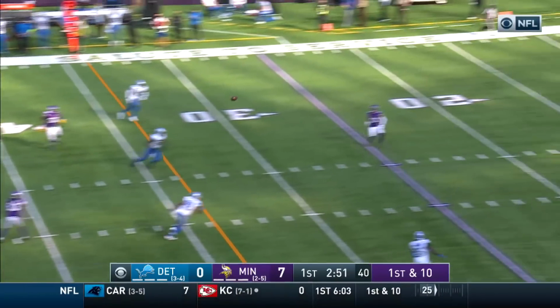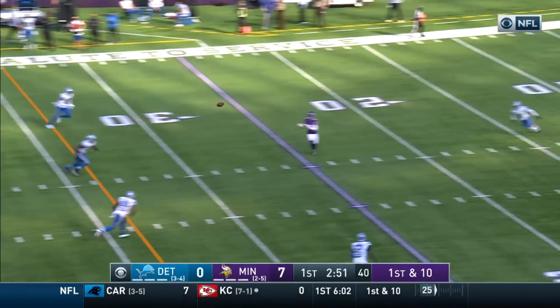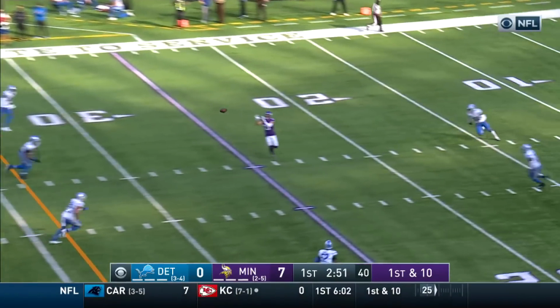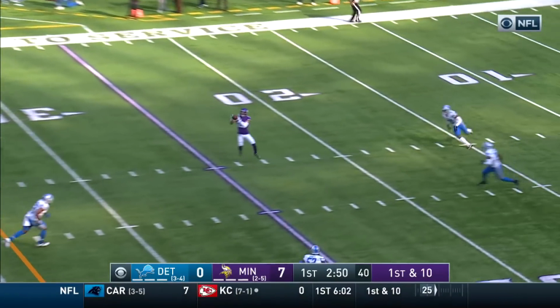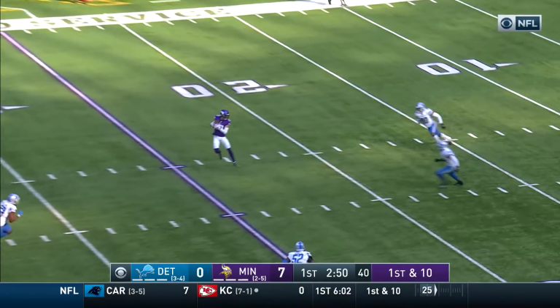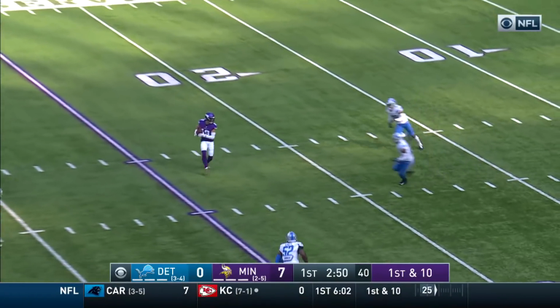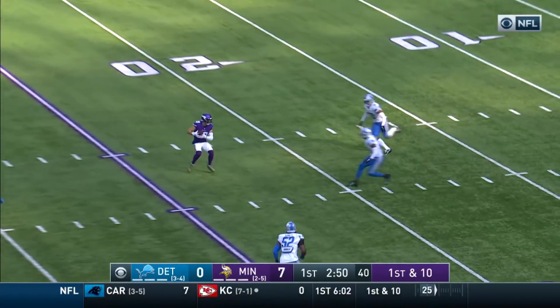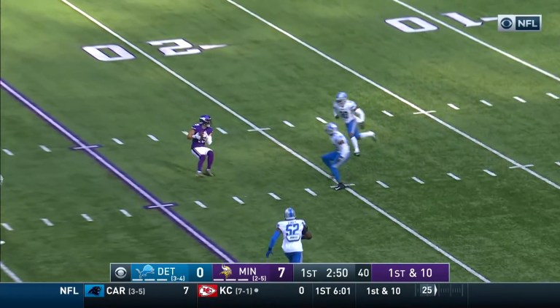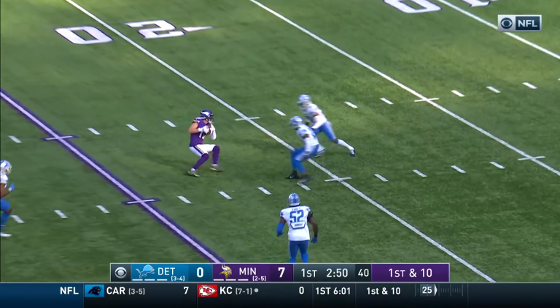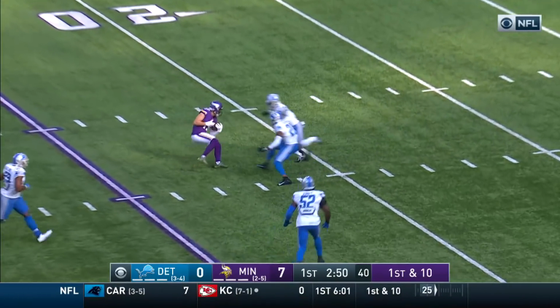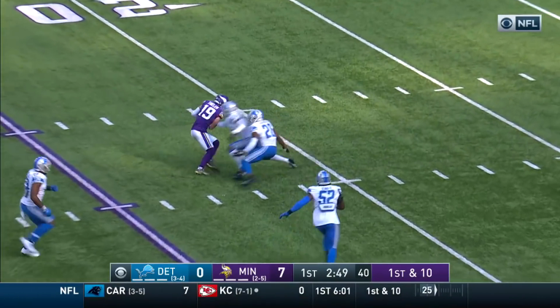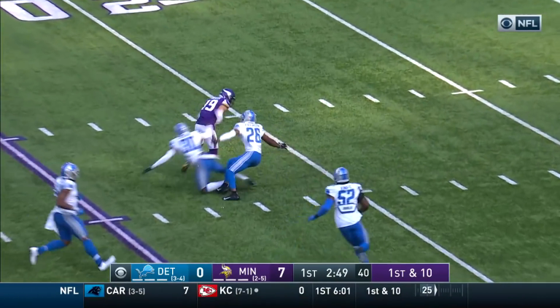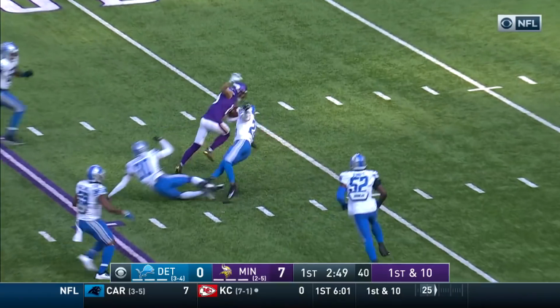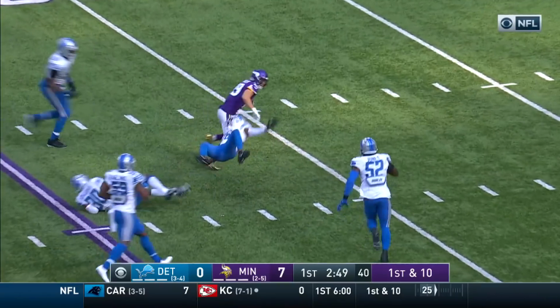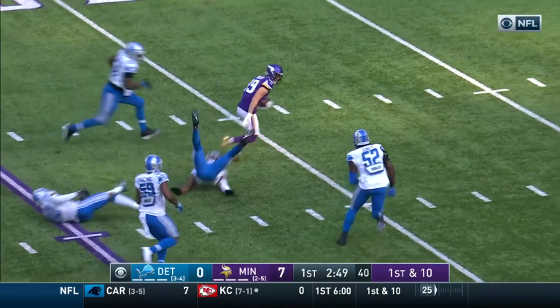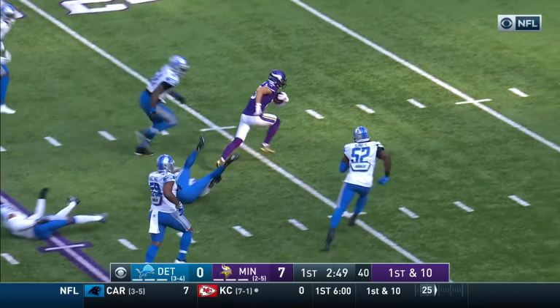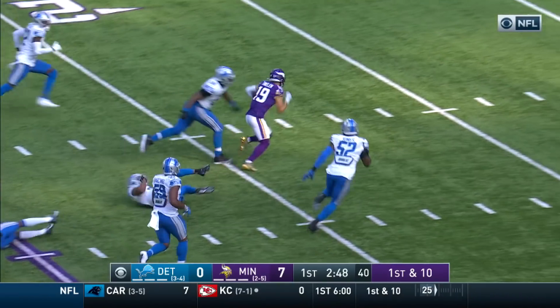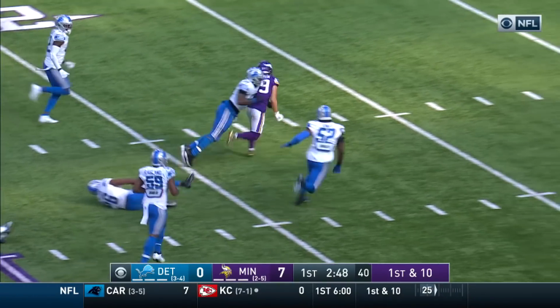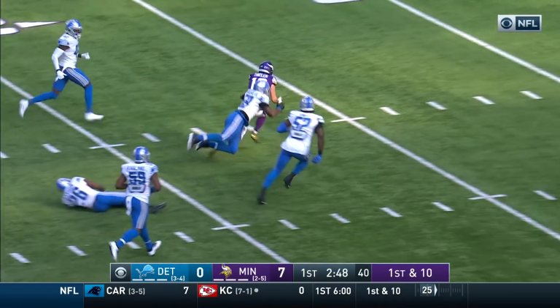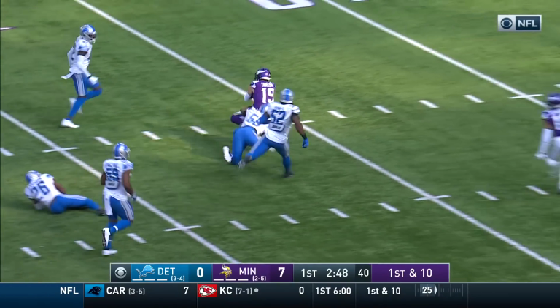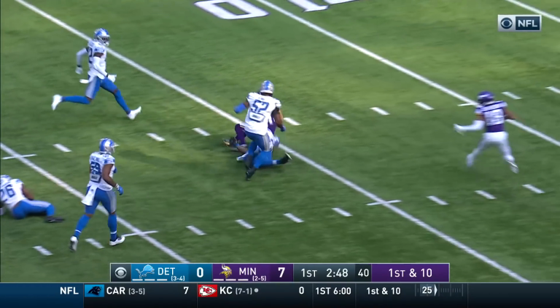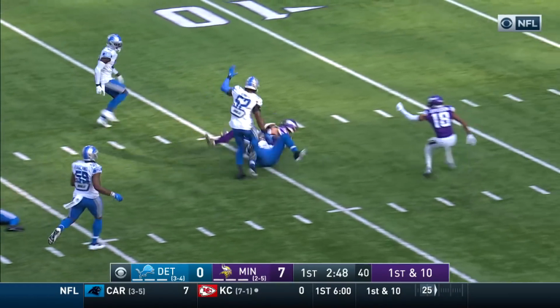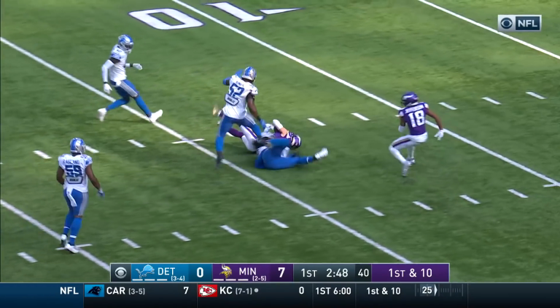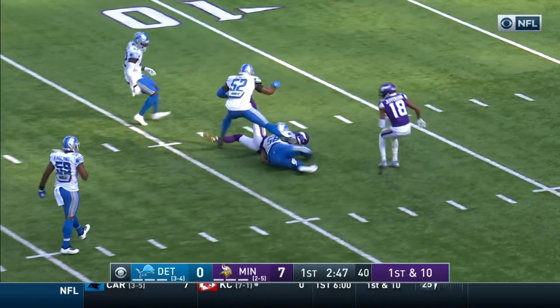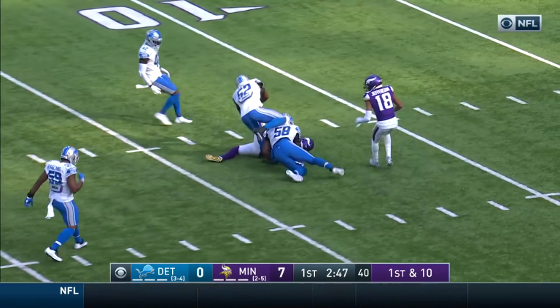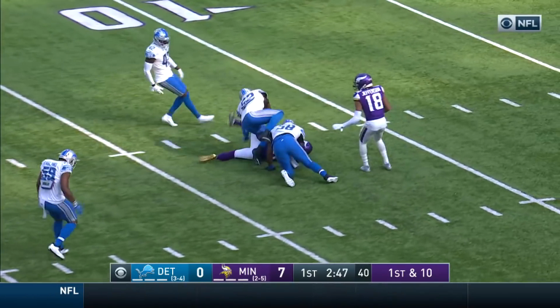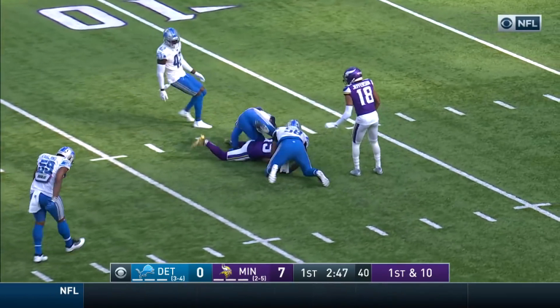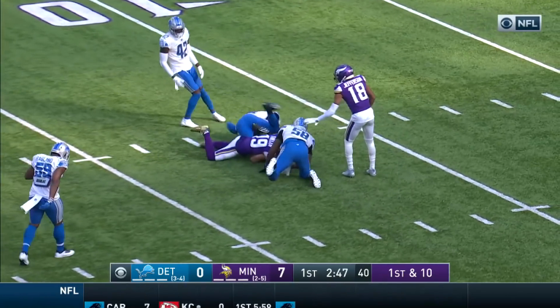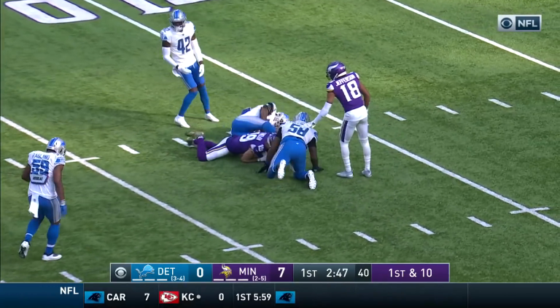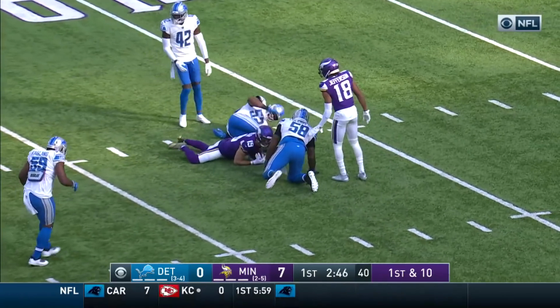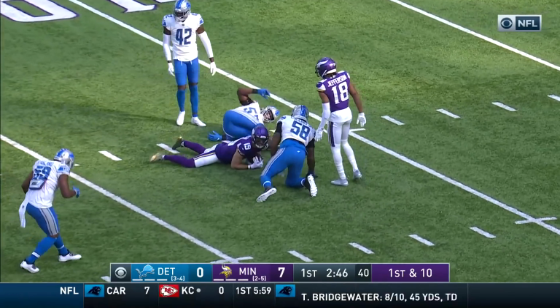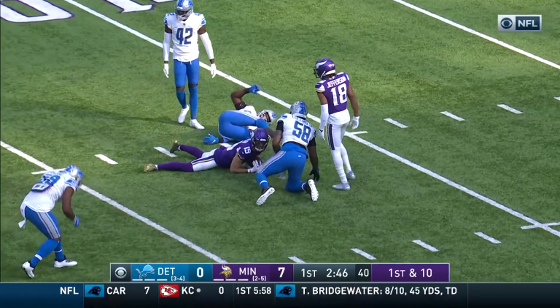Down the middle he goes, and it's caught there by Thielen with a great move inside the 15.